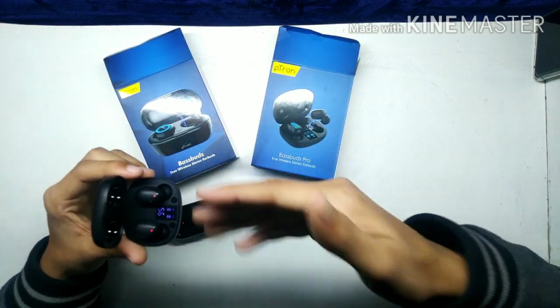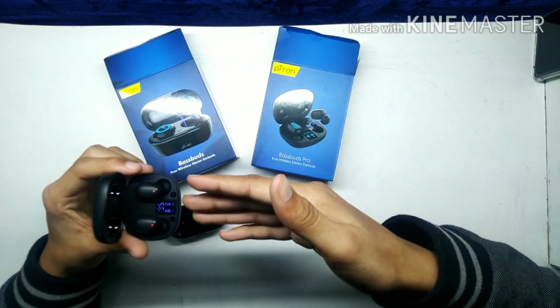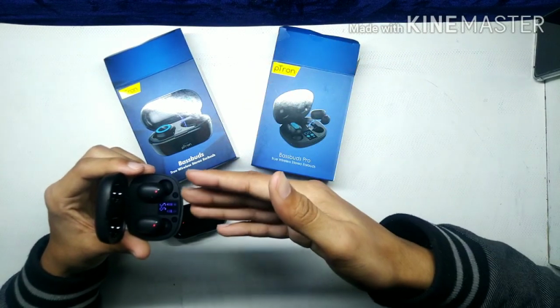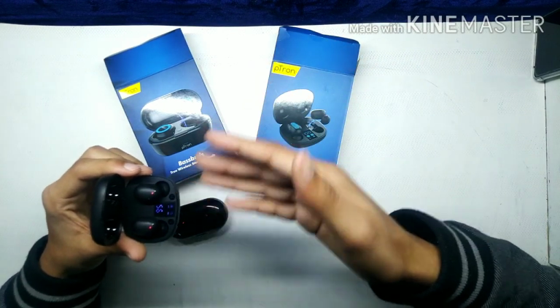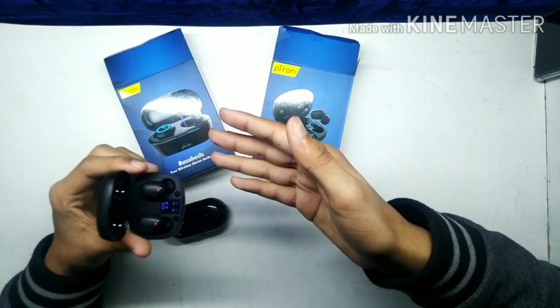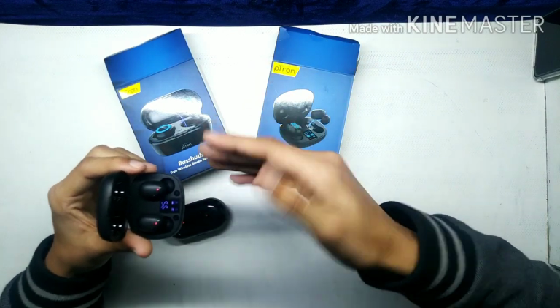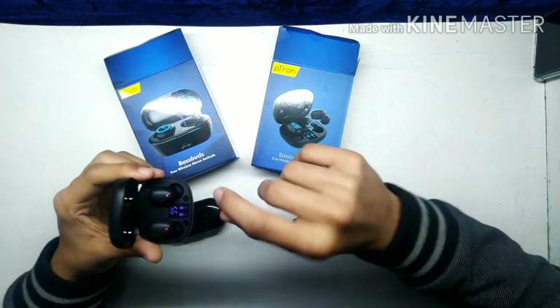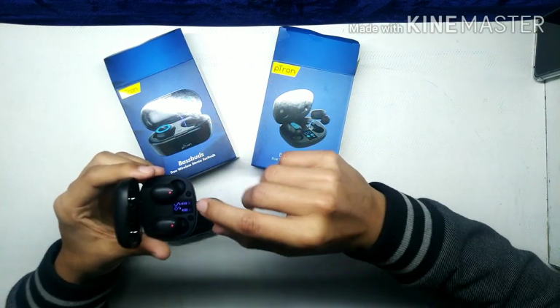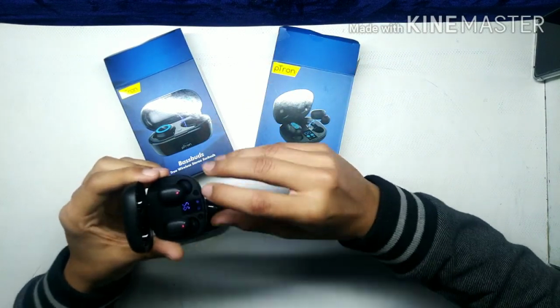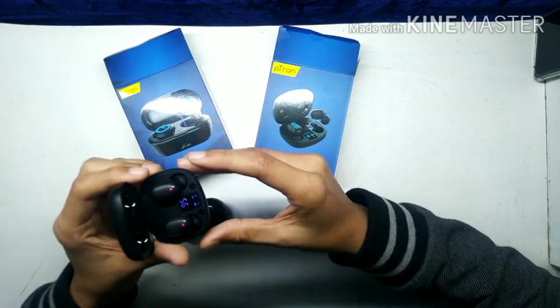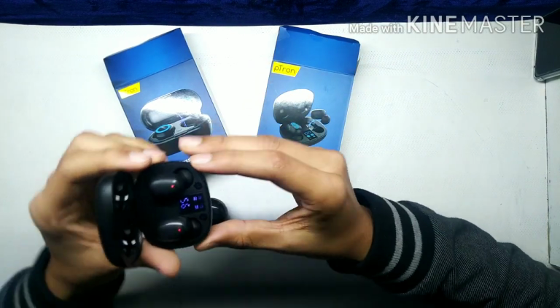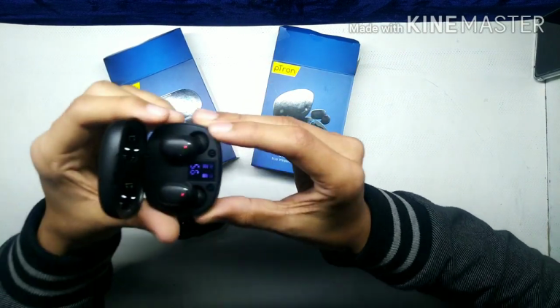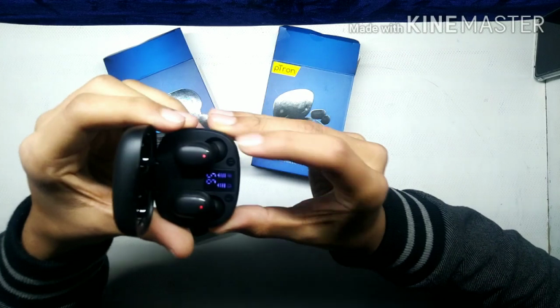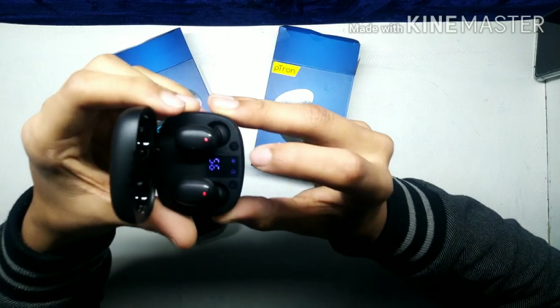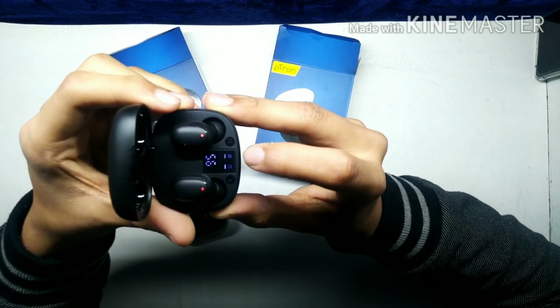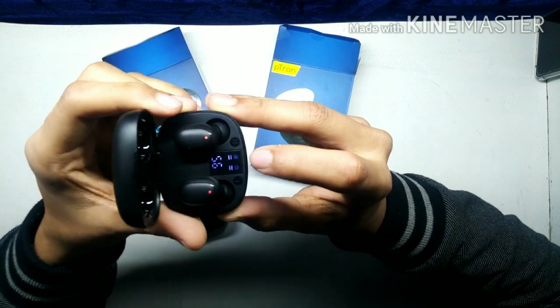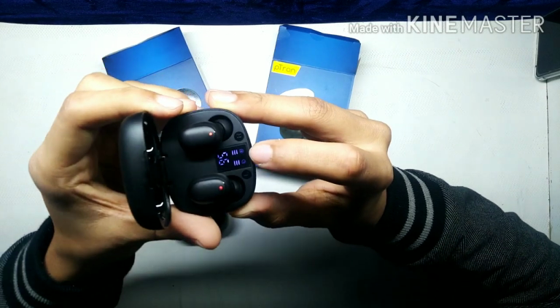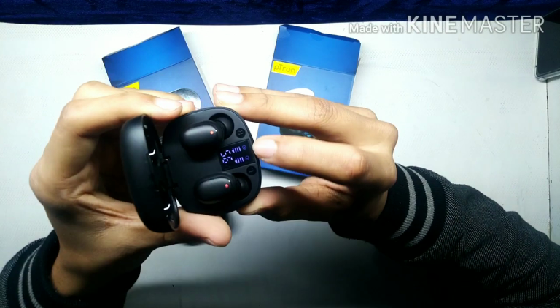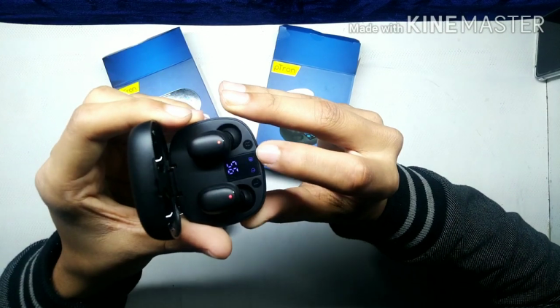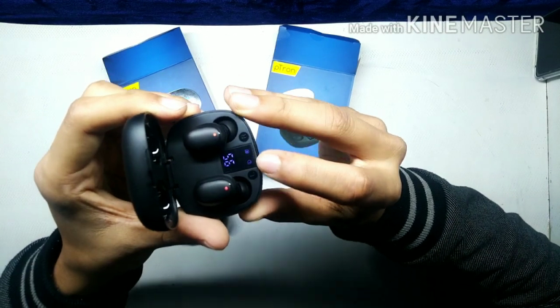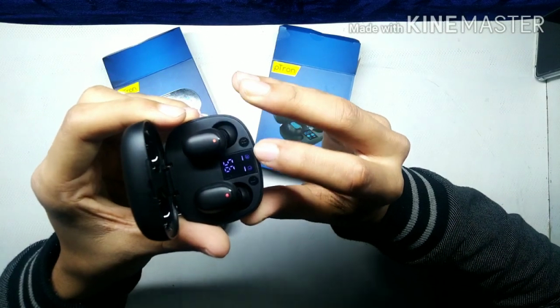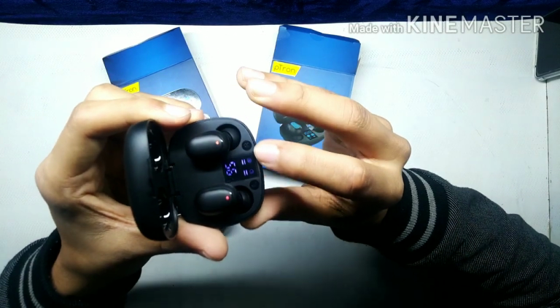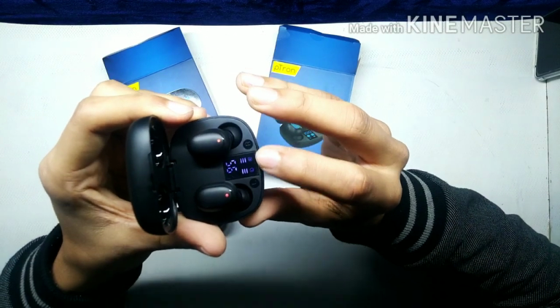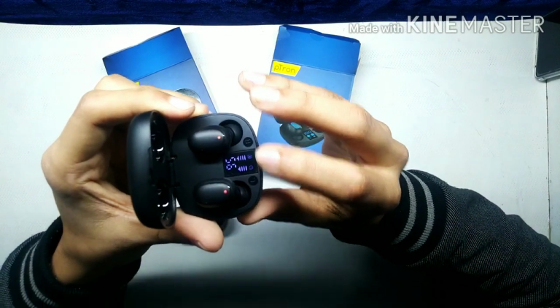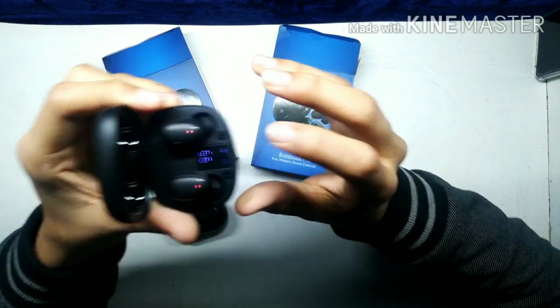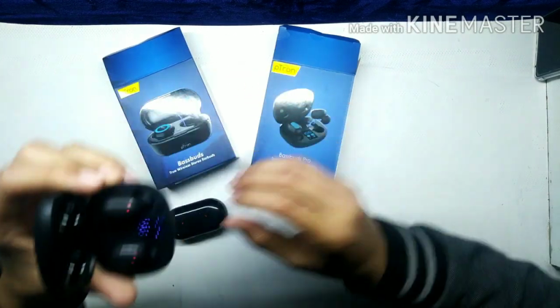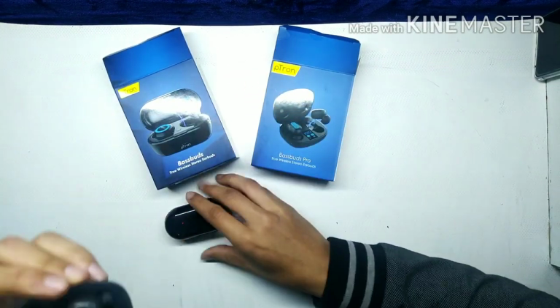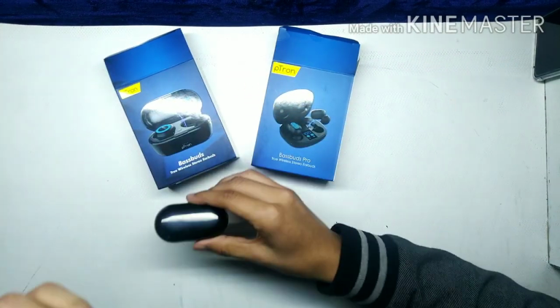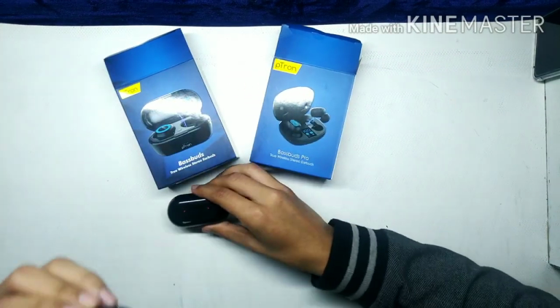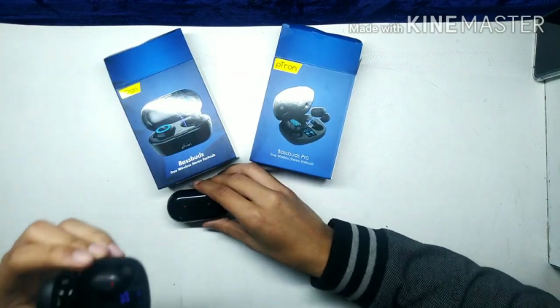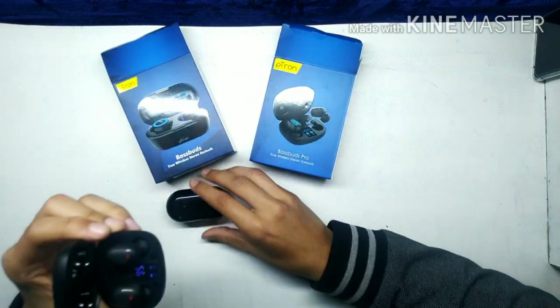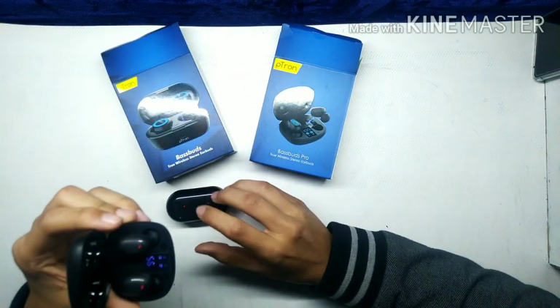The other features outweigh the differences. If I talk about it, you can see there is a display — it's an LED display showing battery level. You won't get that on the base model.